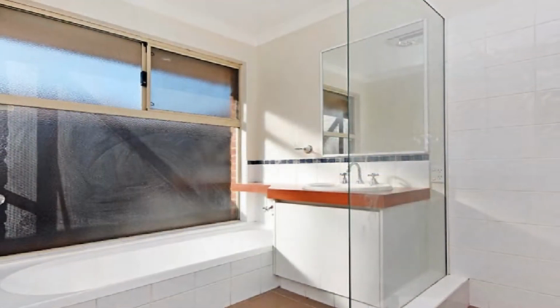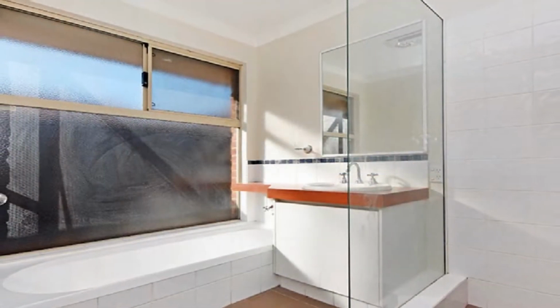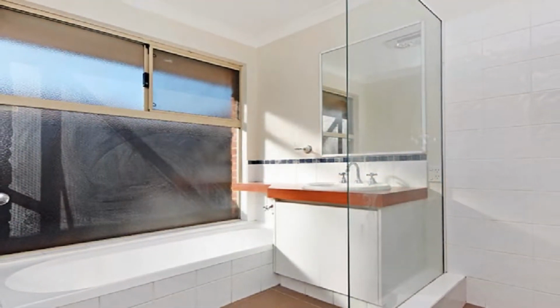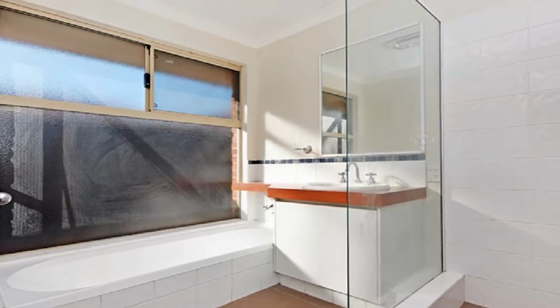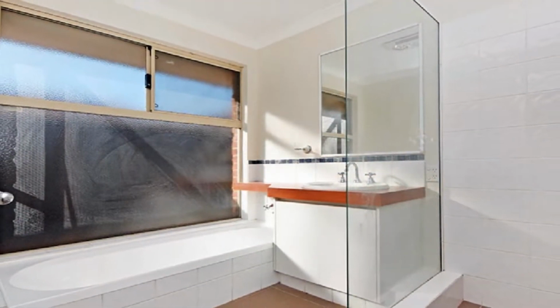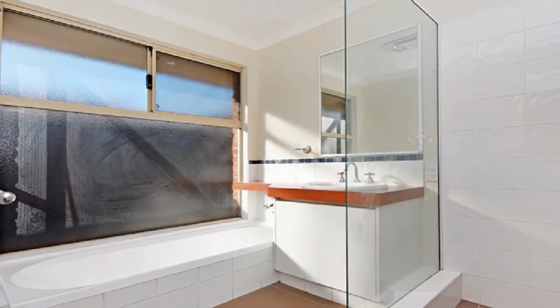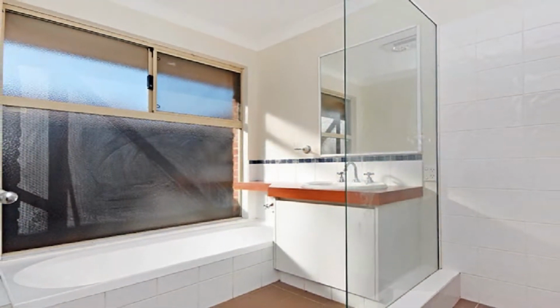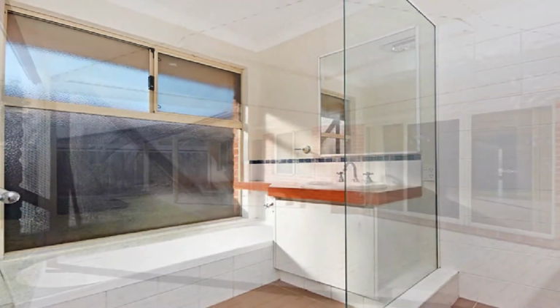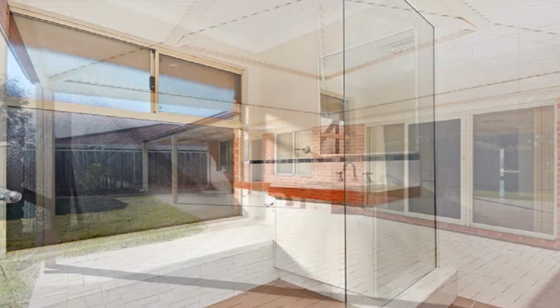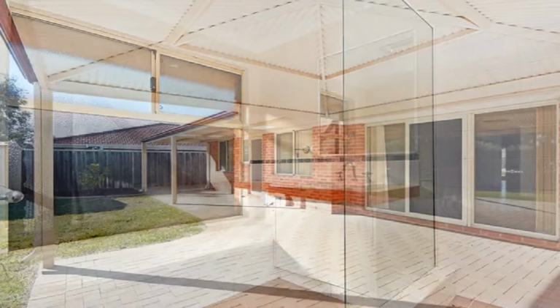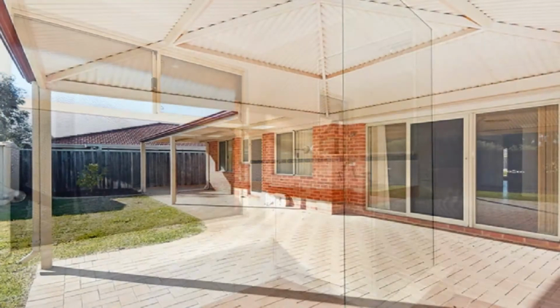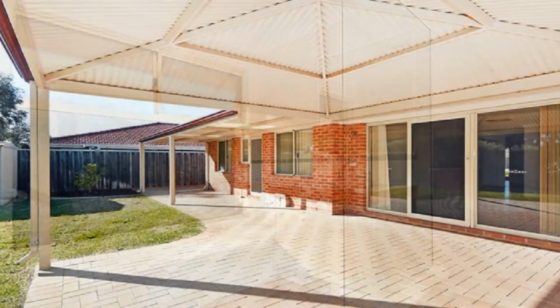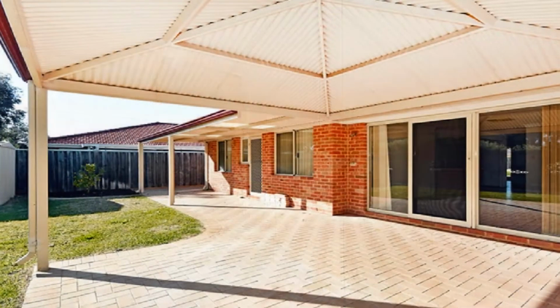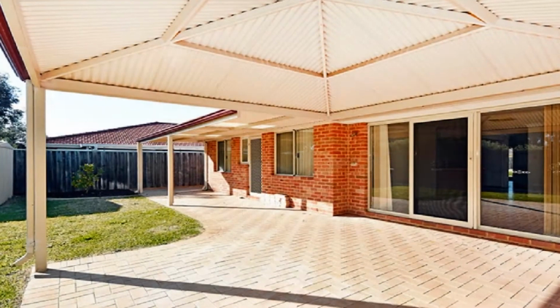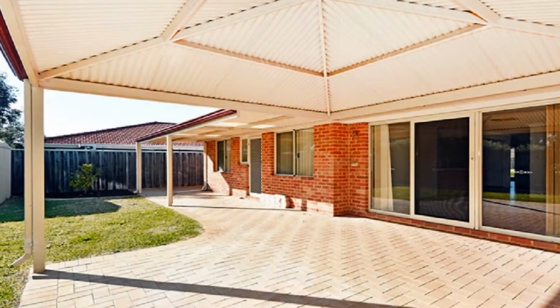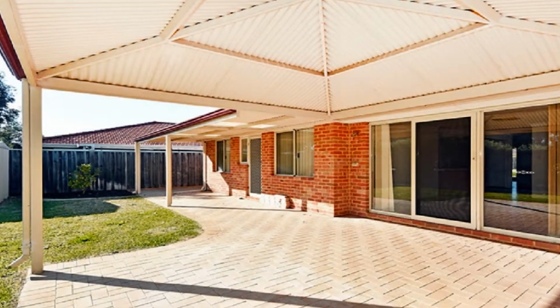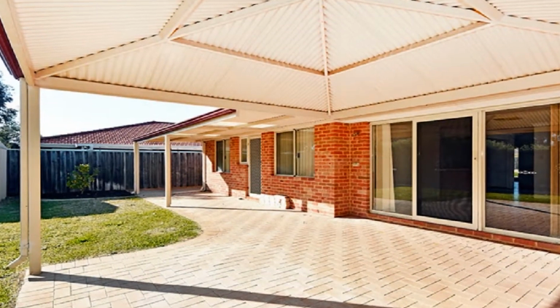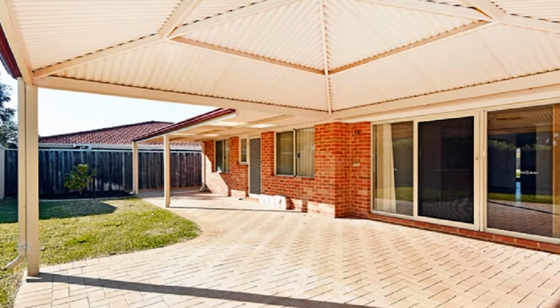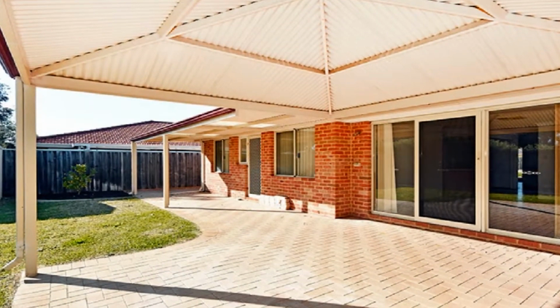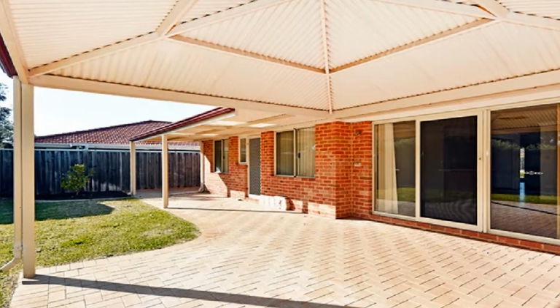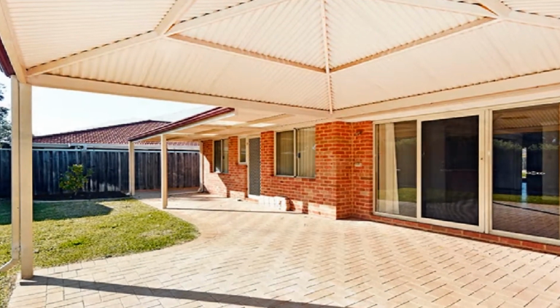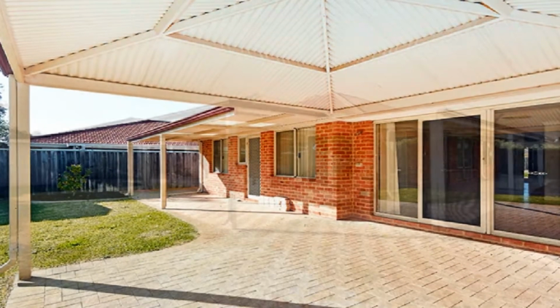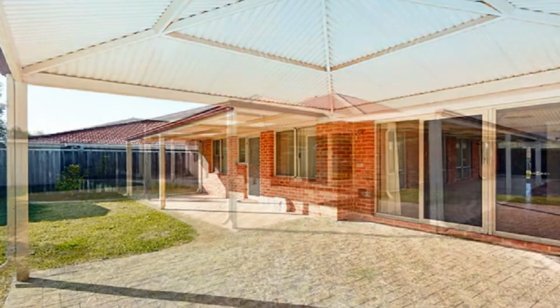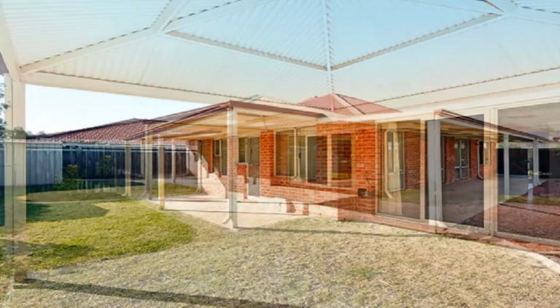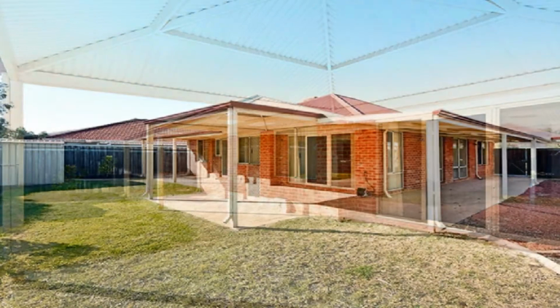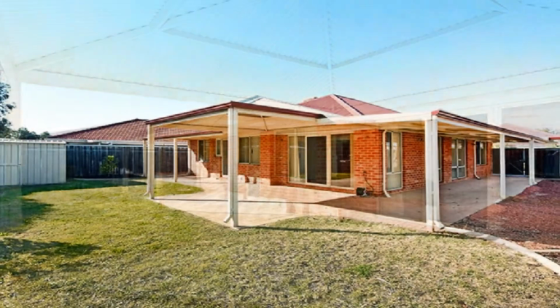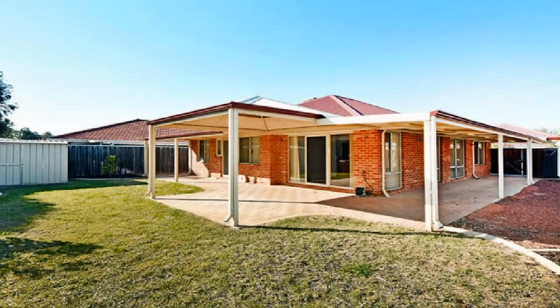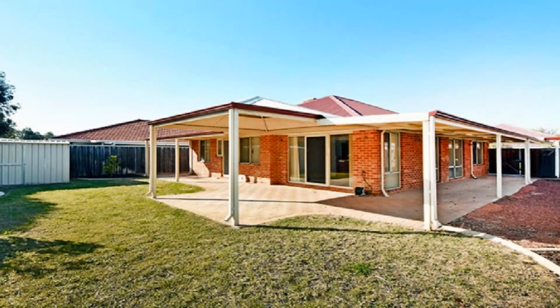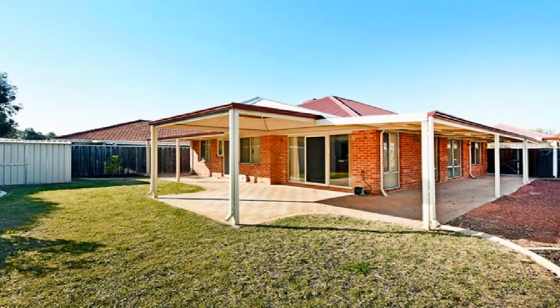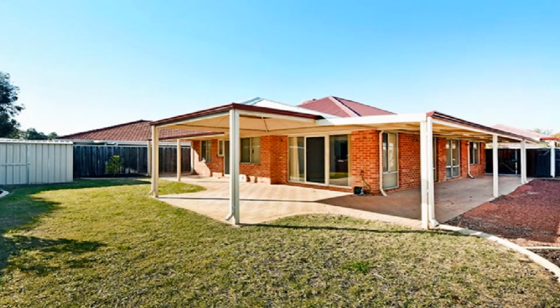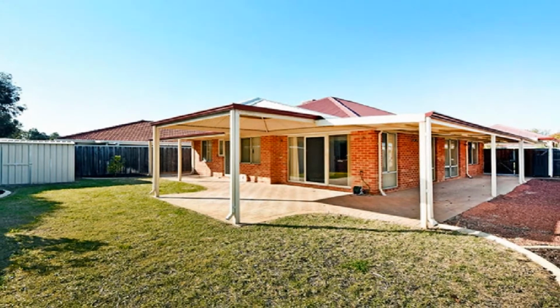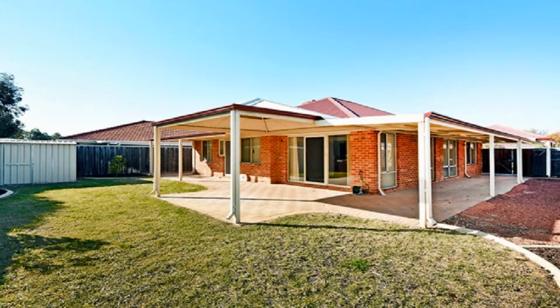Host guests in style in the fully paved all-weather alfresco, amidst easy care, low maintenance surrounds.